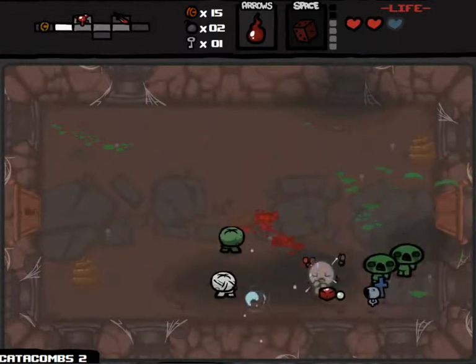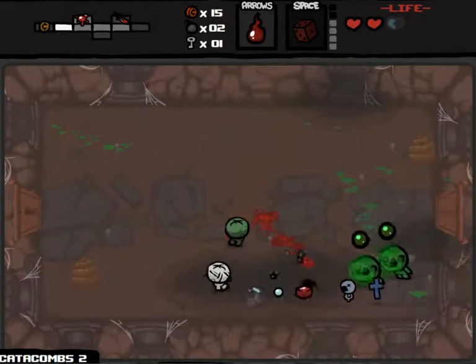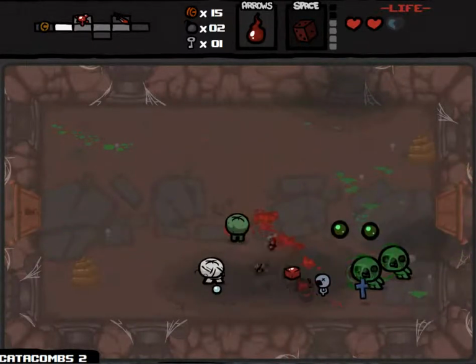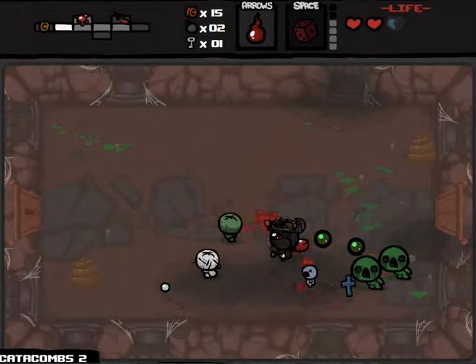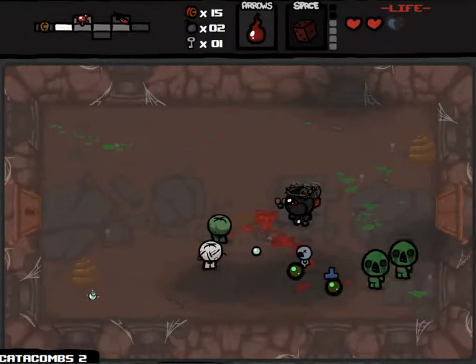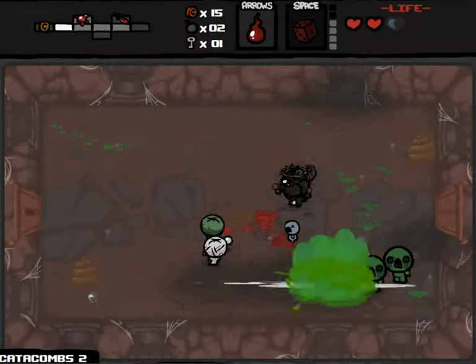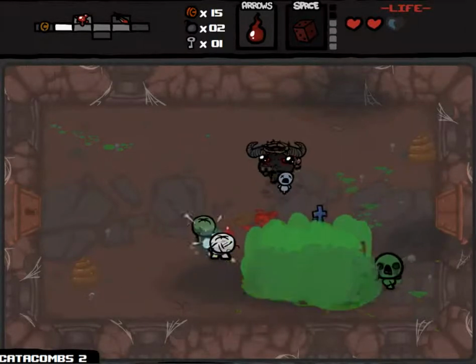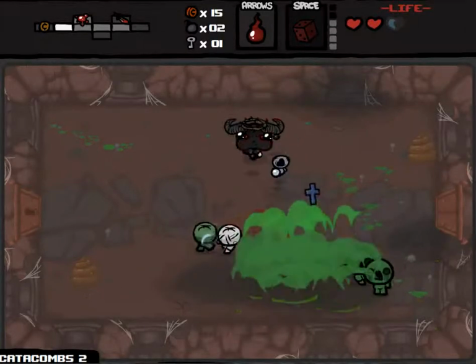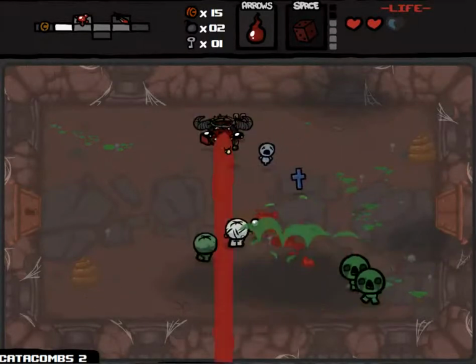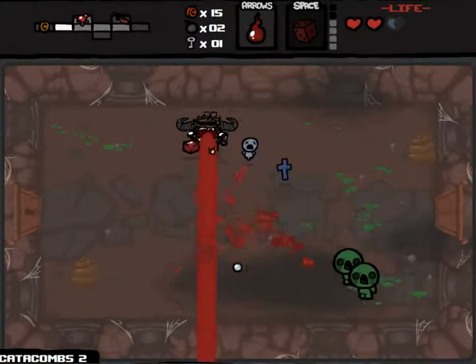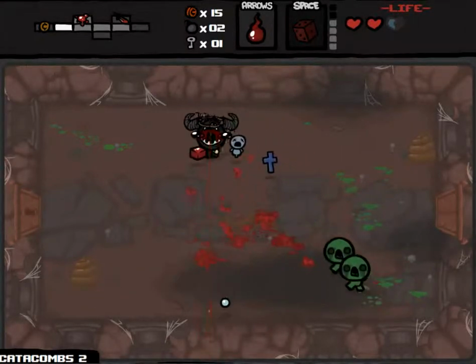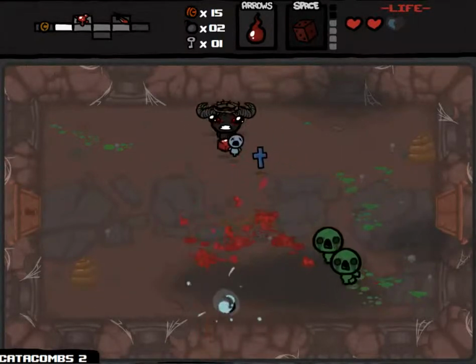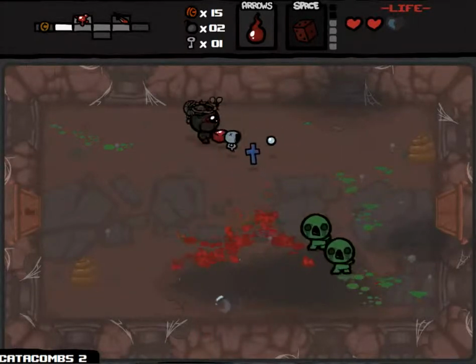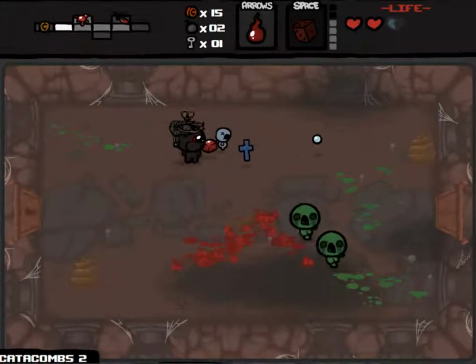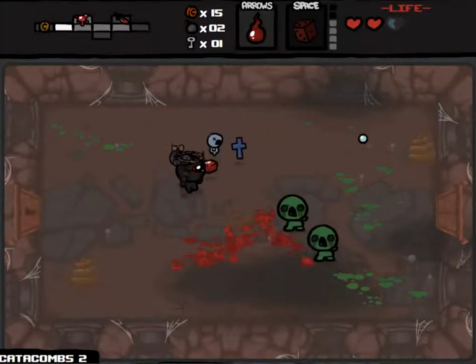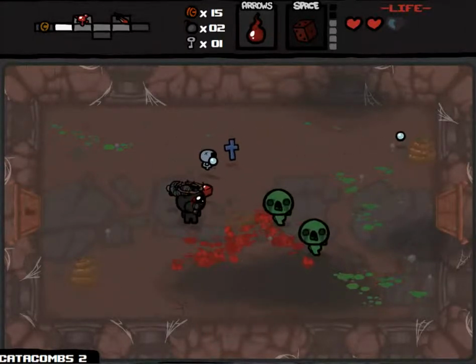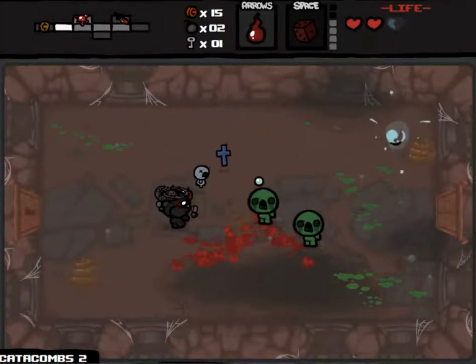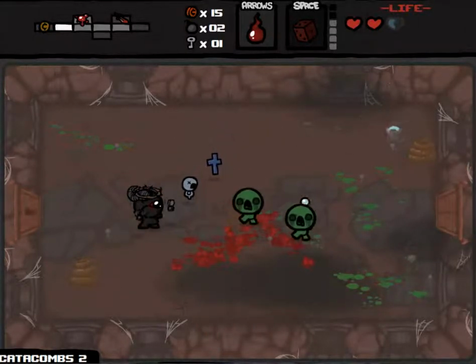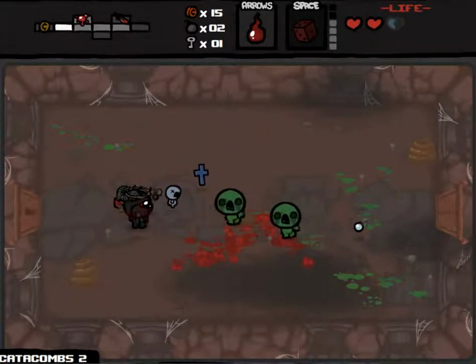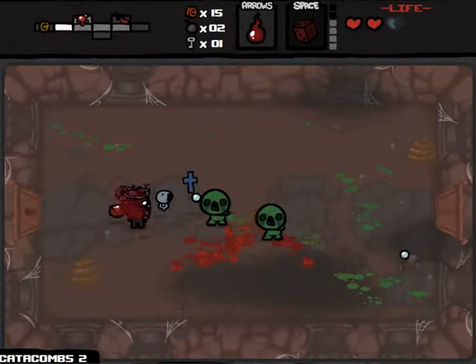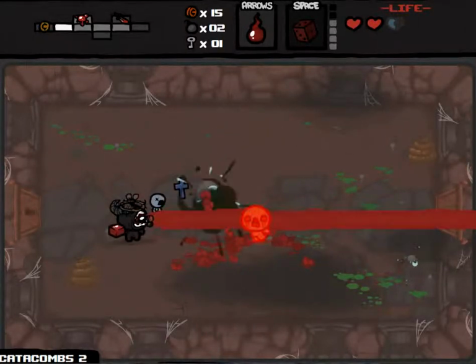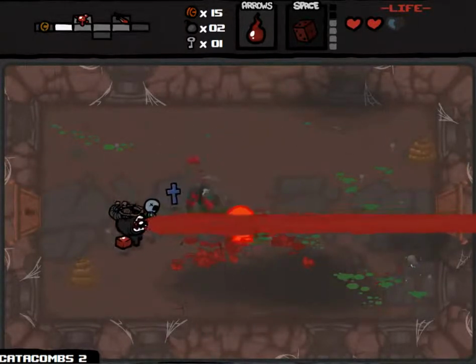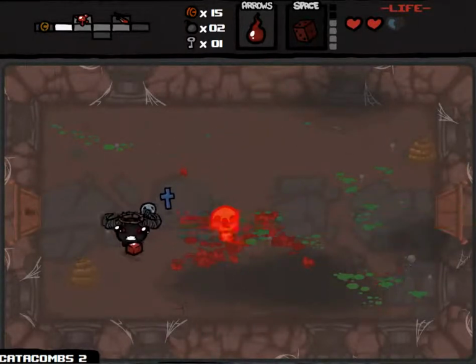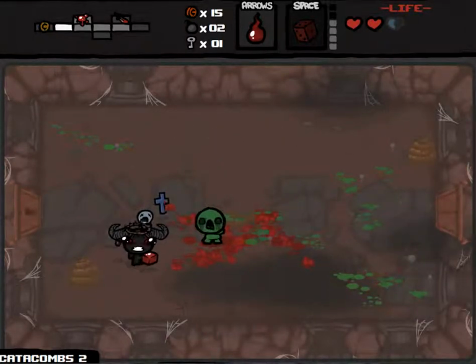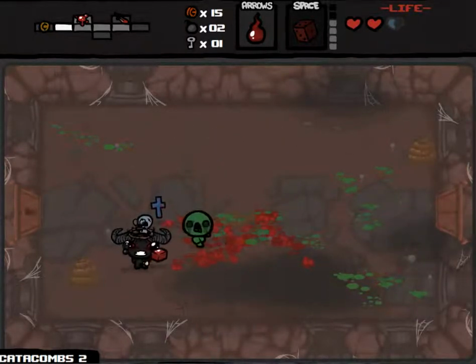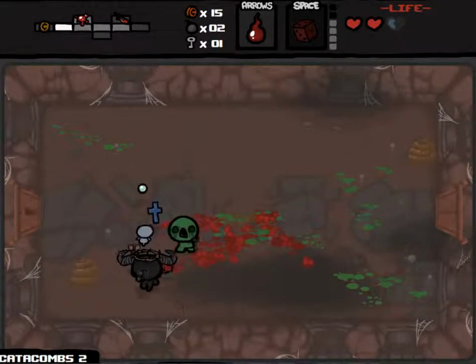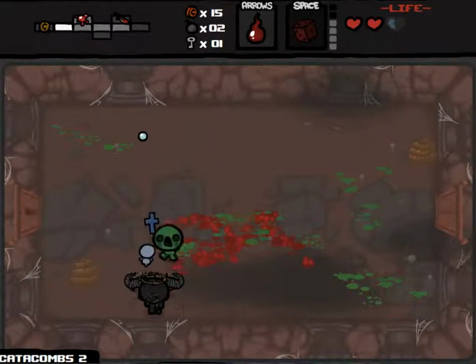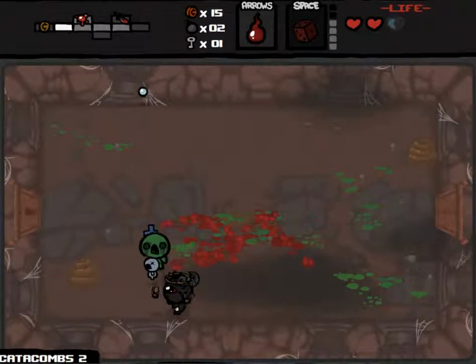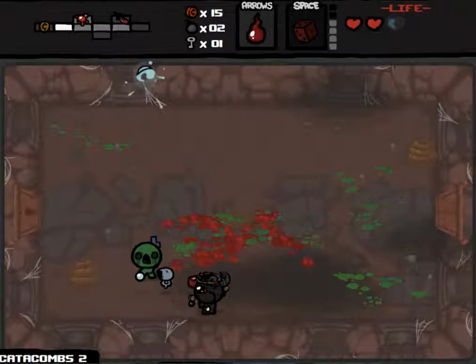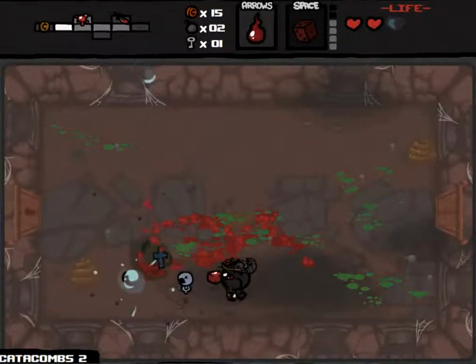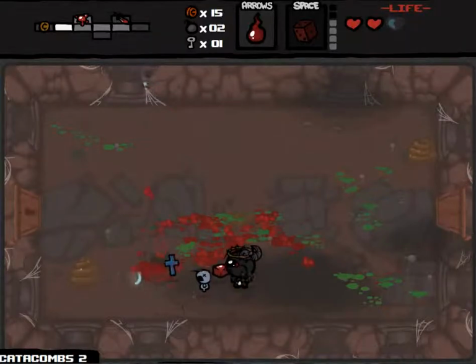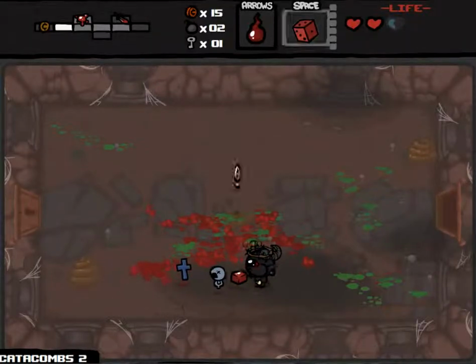When your health is dropped to one heart, you have a chest appear.